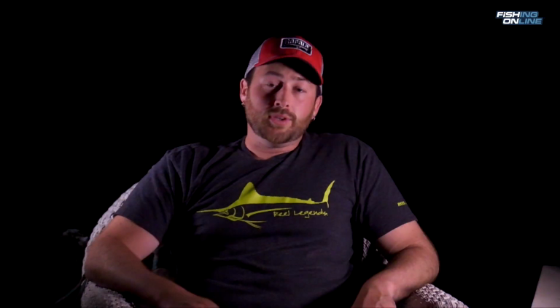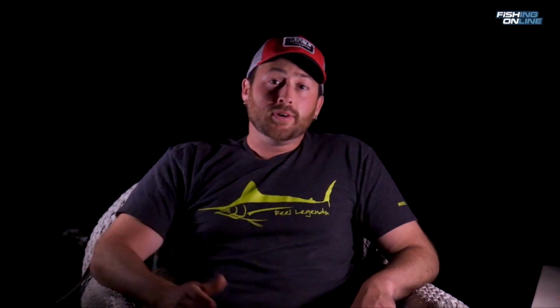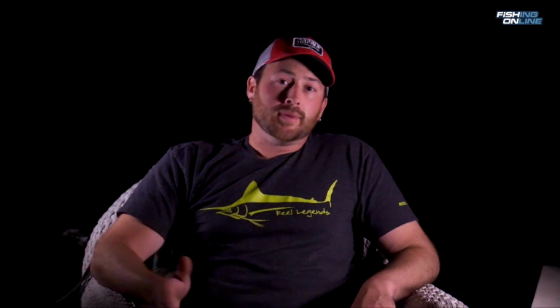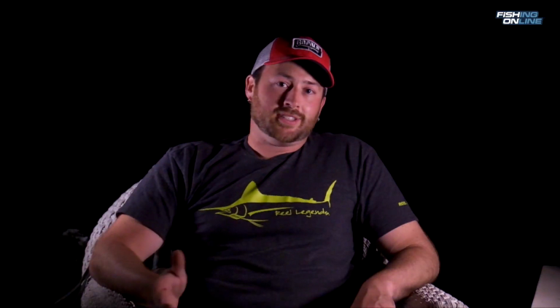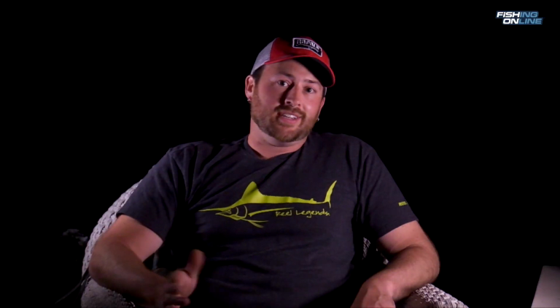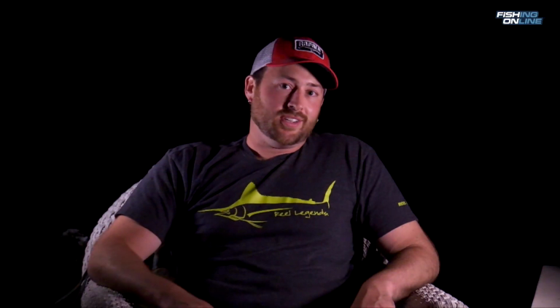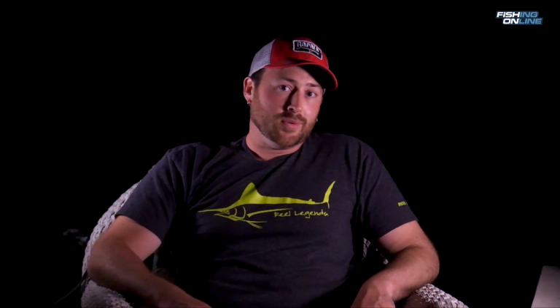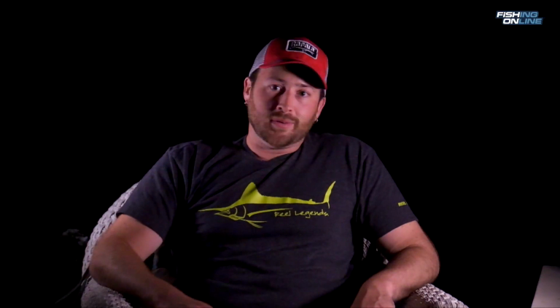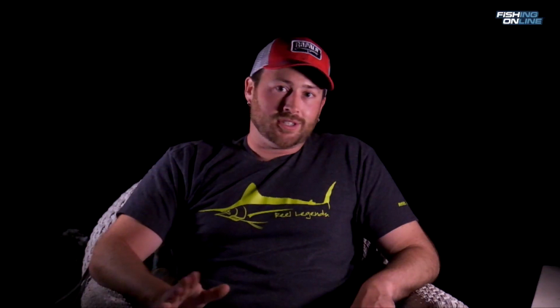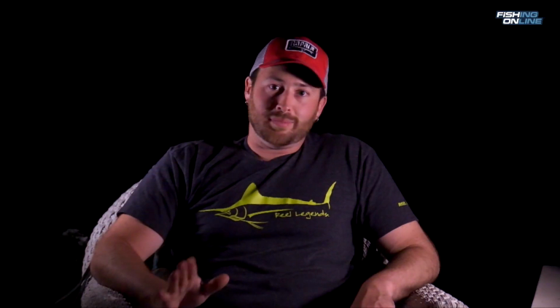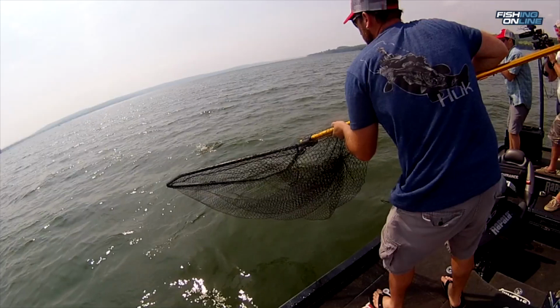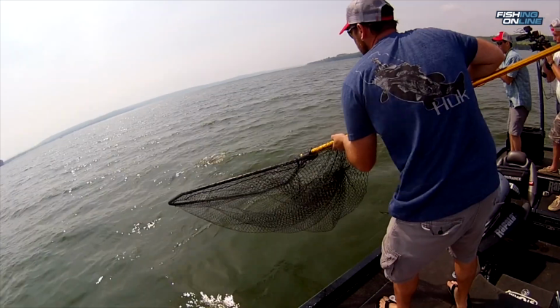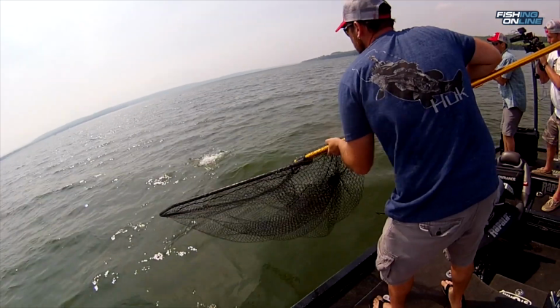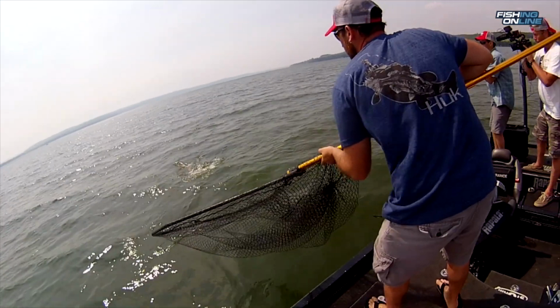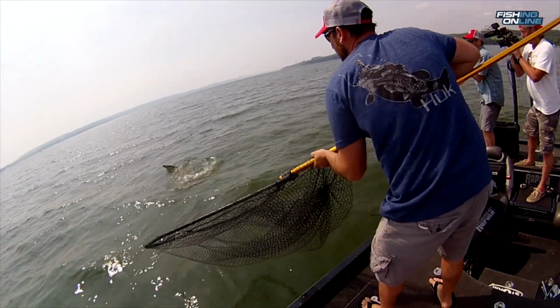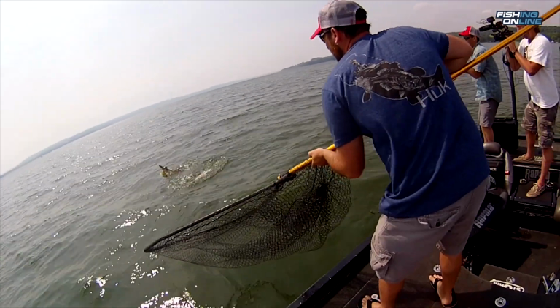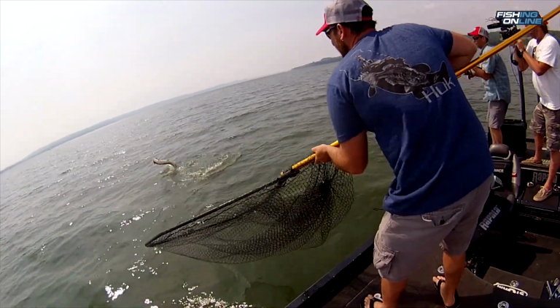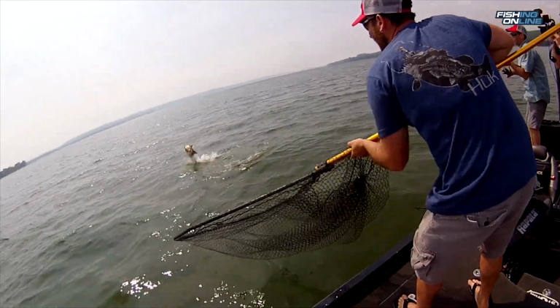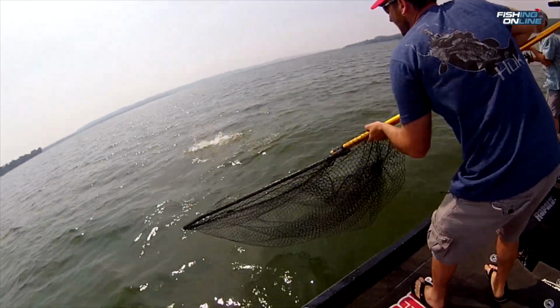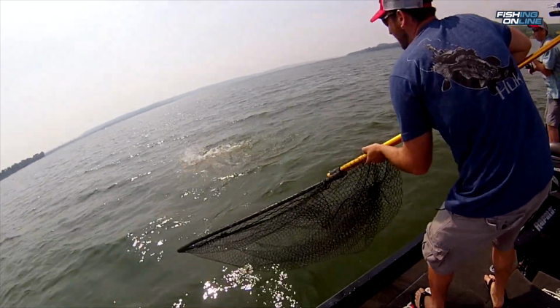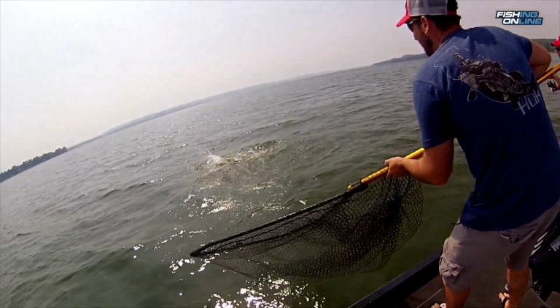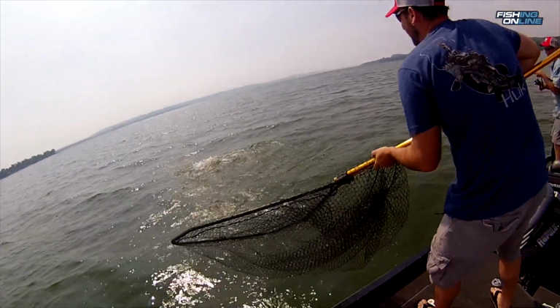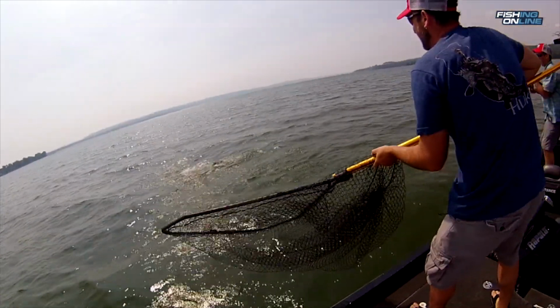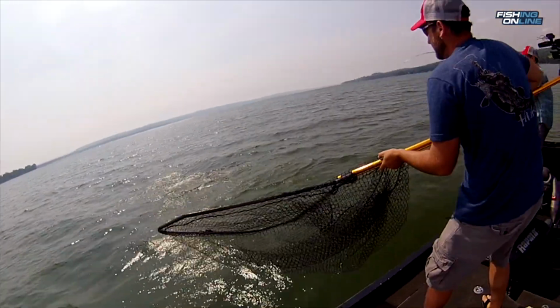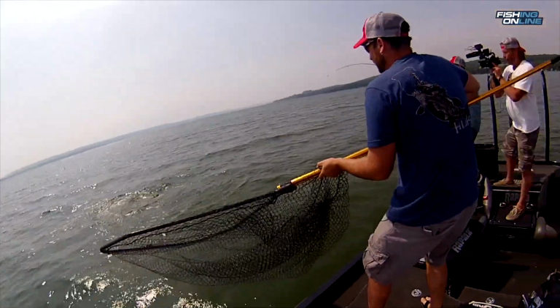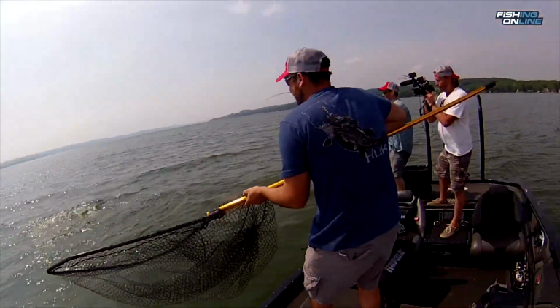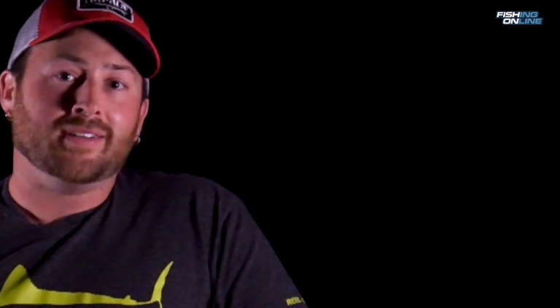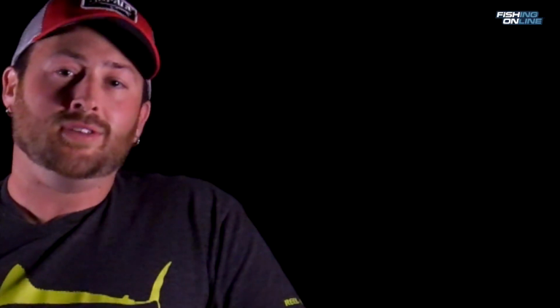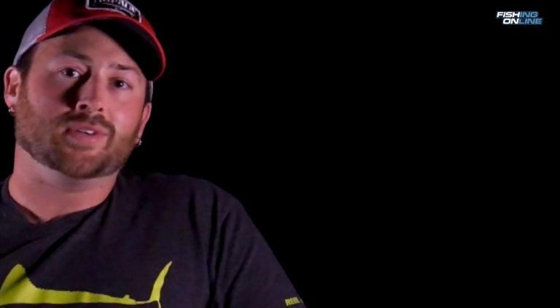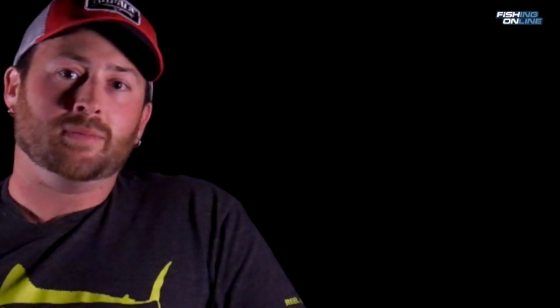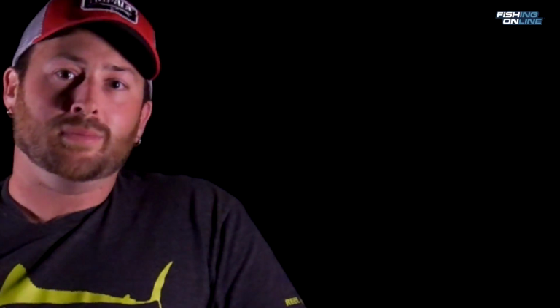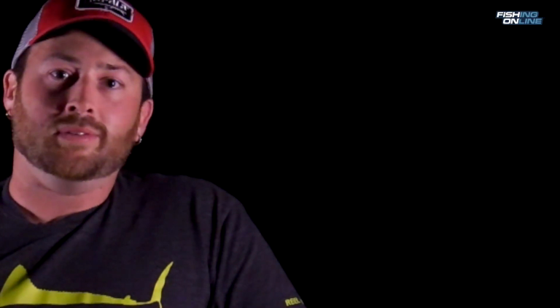When you hook a muskie, you don't want to rush the battle. You've got to let this fish just do what he wants. Eventually he will tire out and you will get him in the boat.